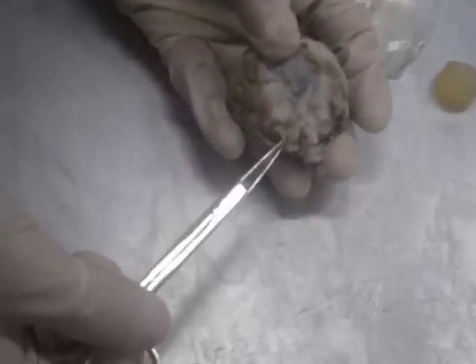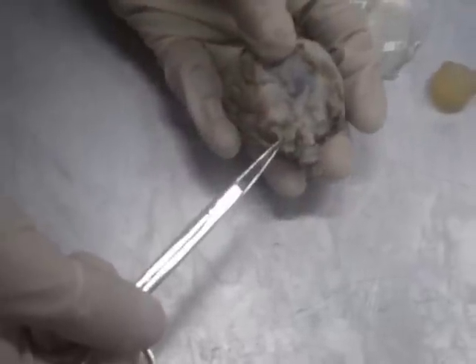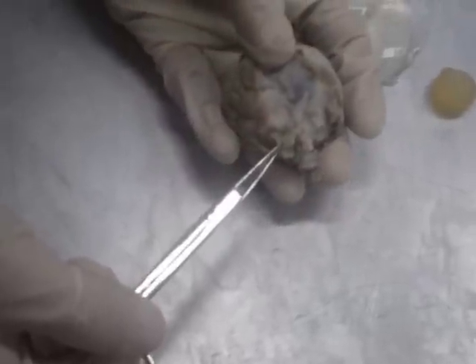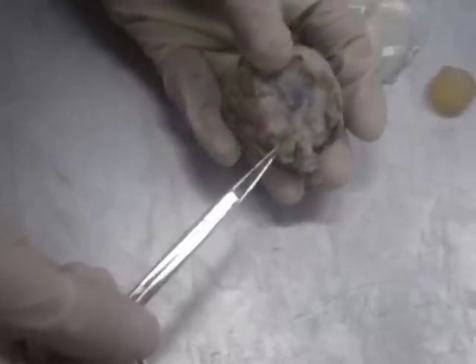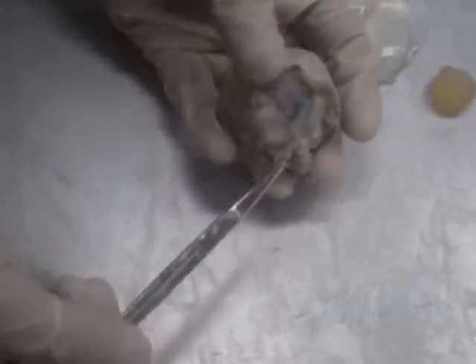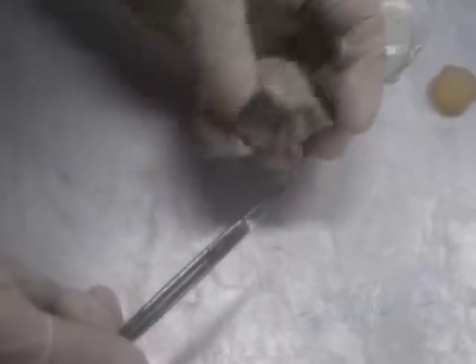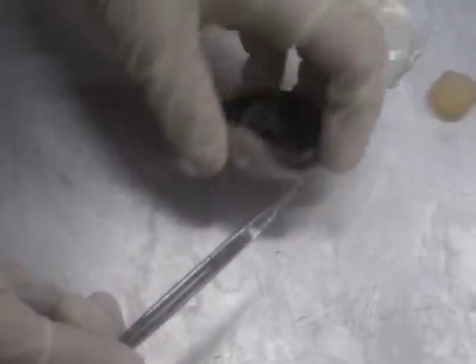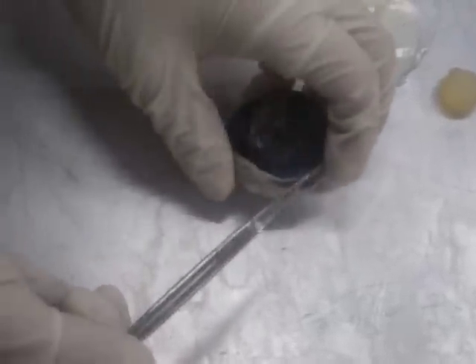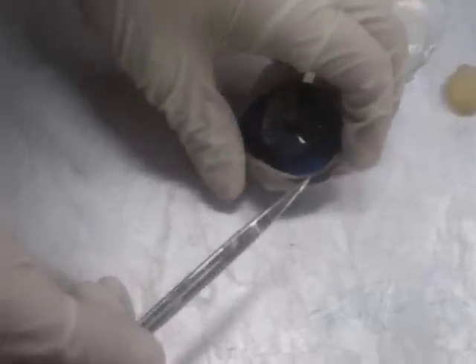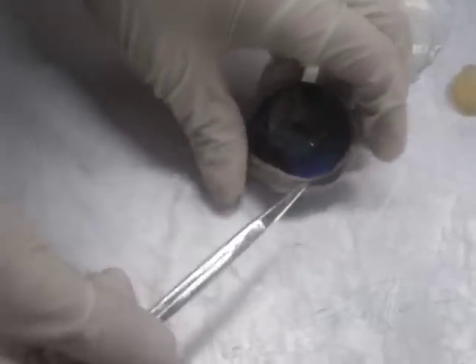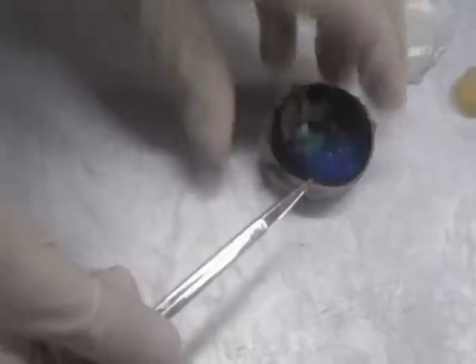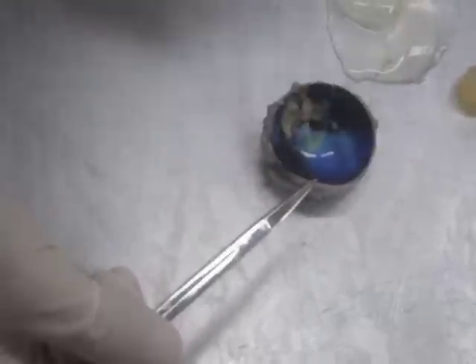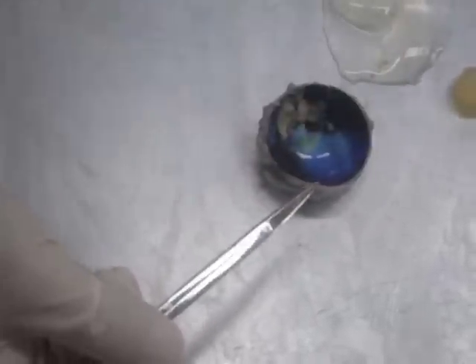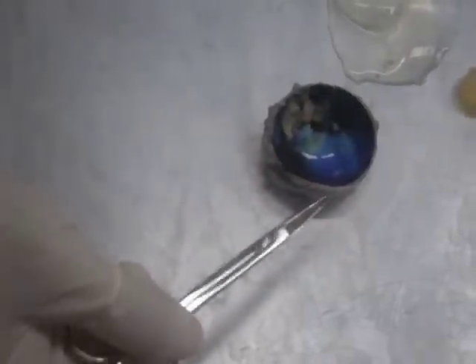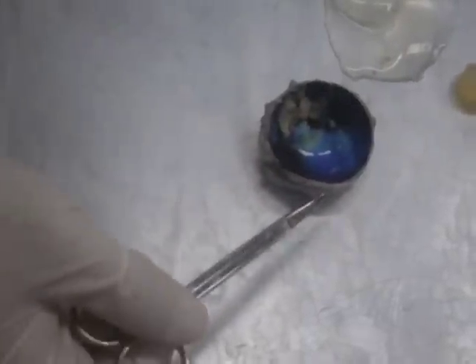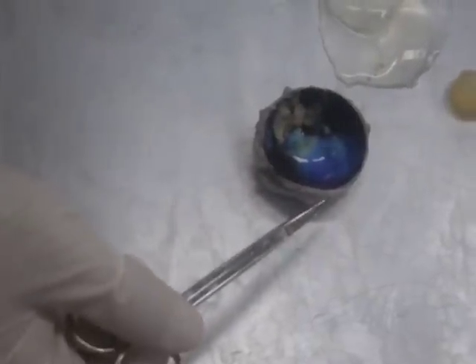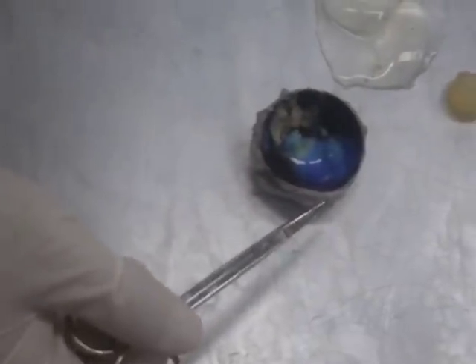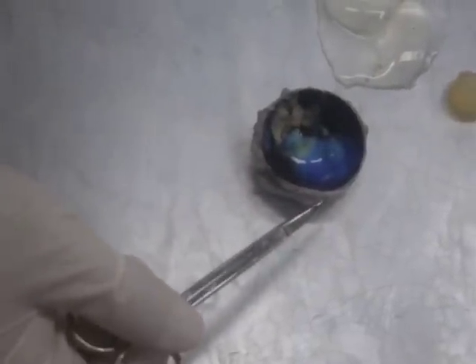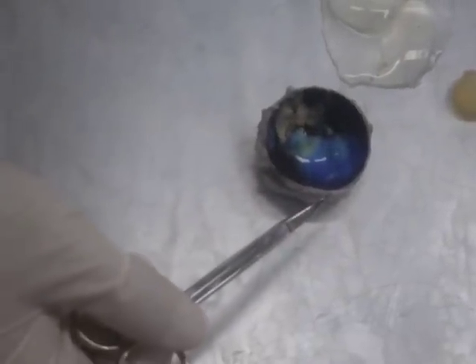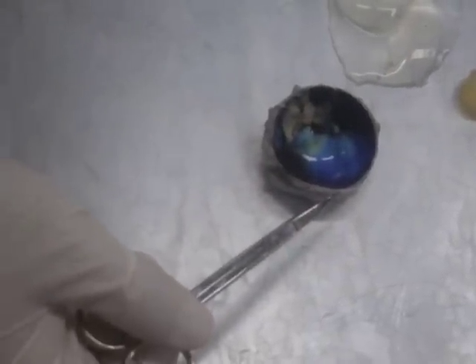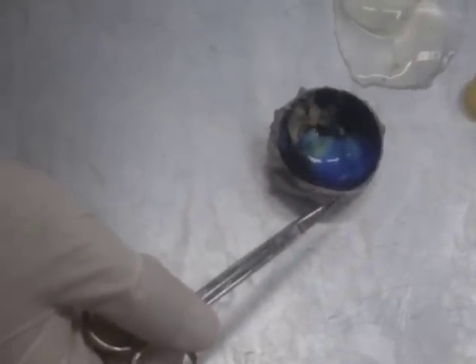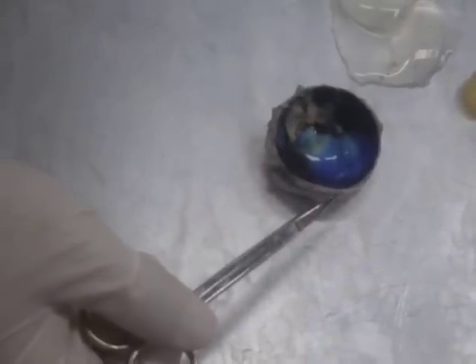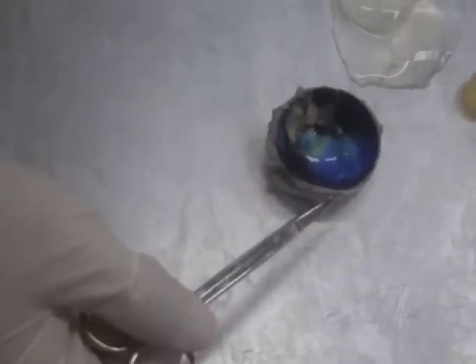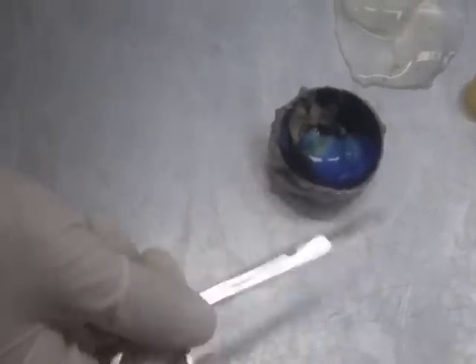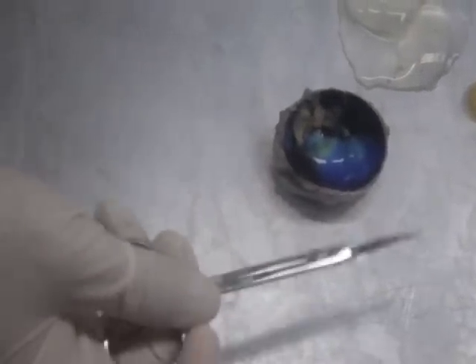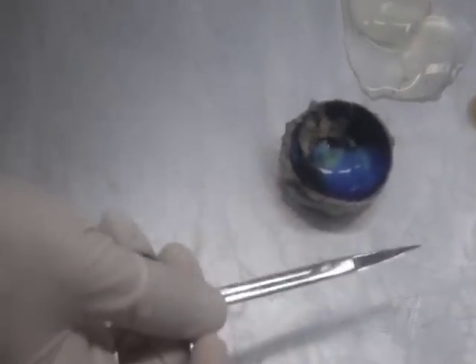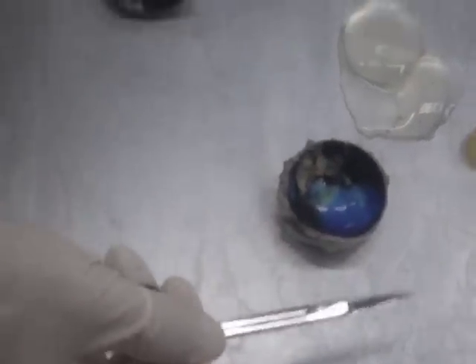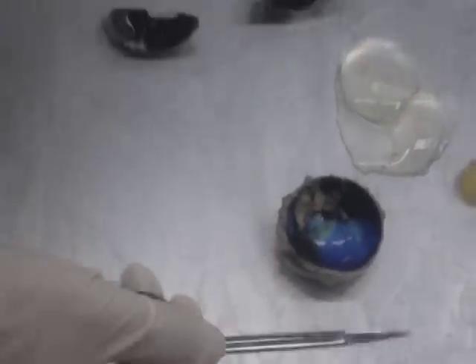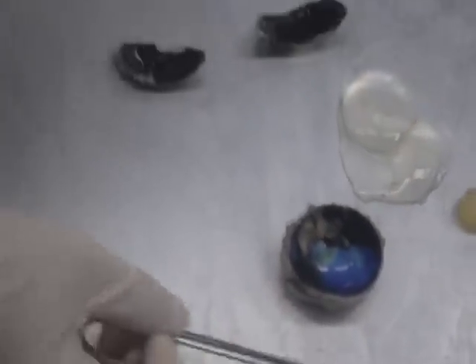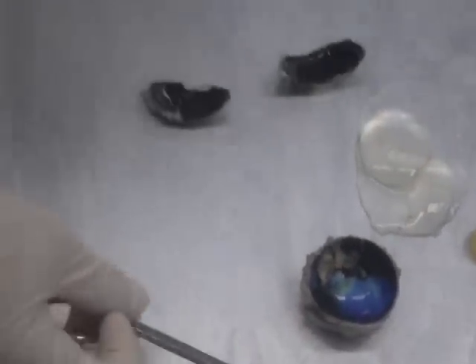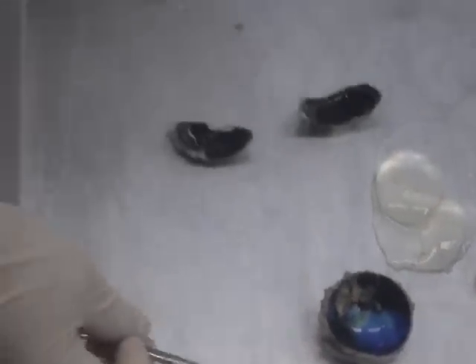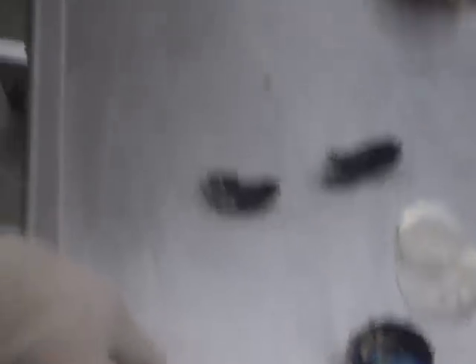Finally, encasing the whole eyeball is the sclera. Thank you very much. That's a cow eyeball.